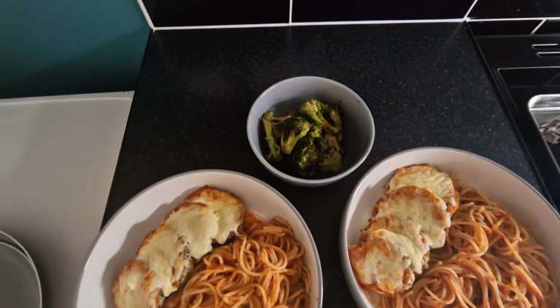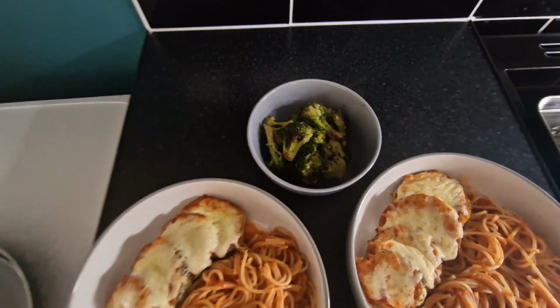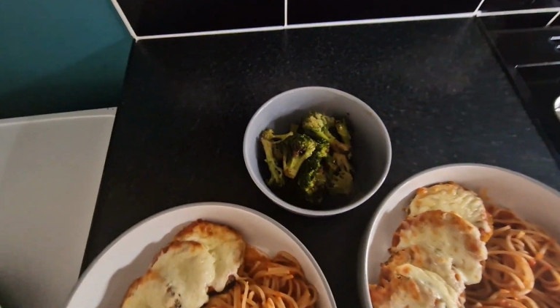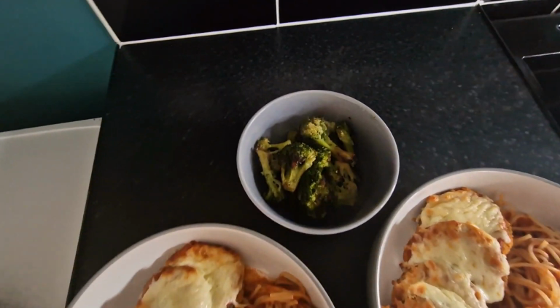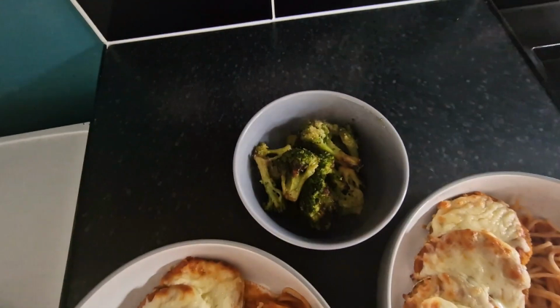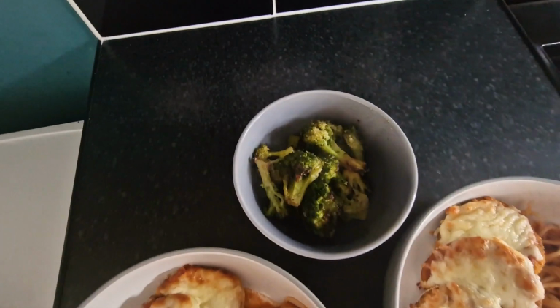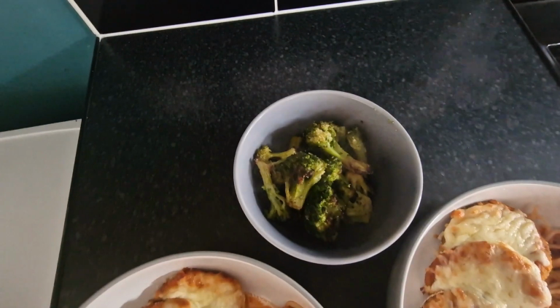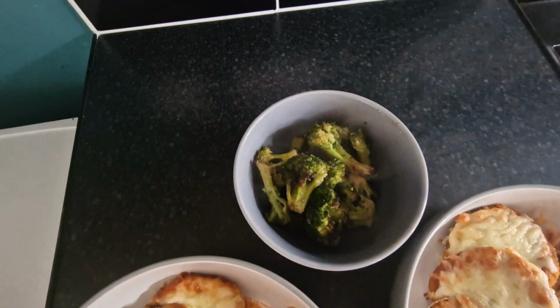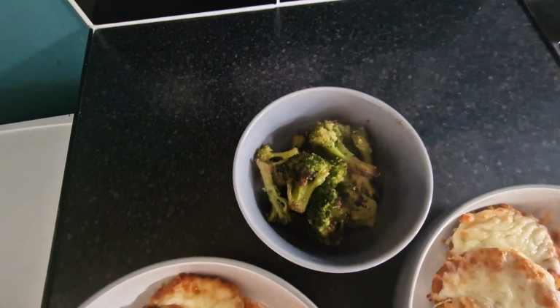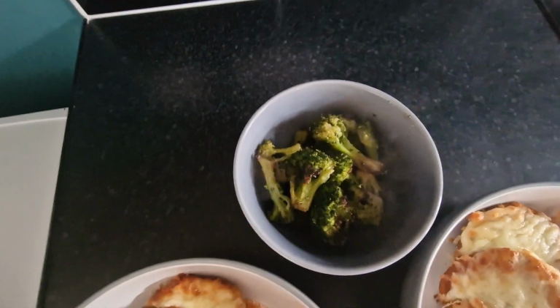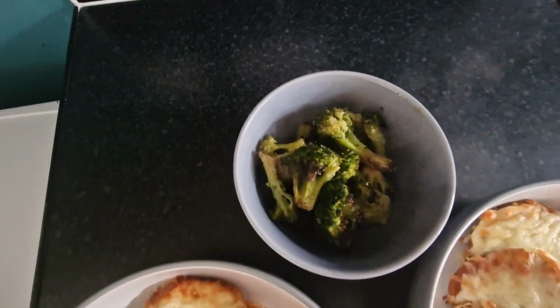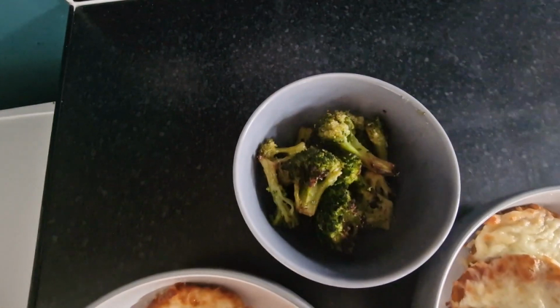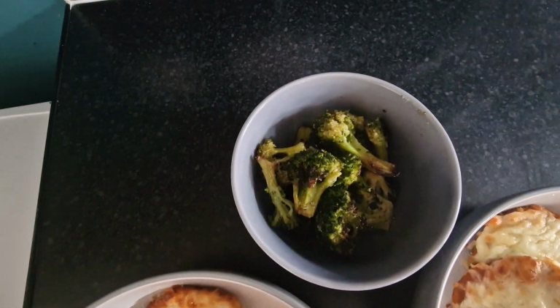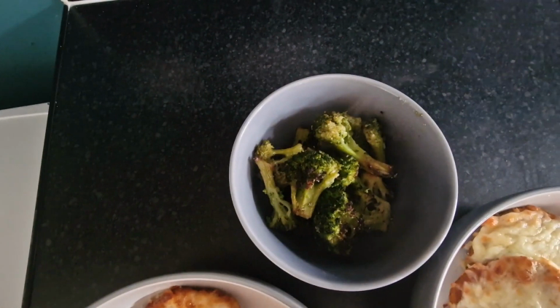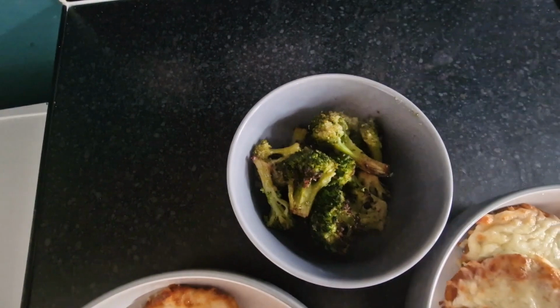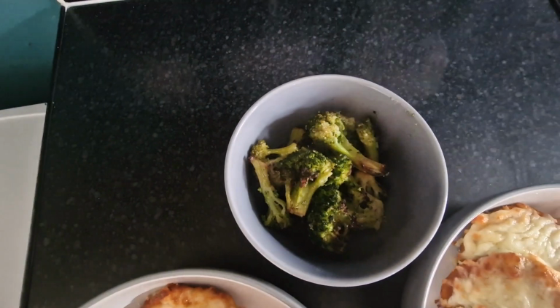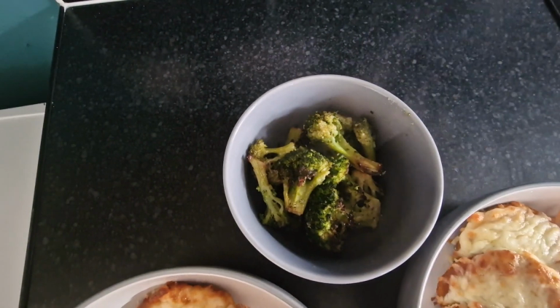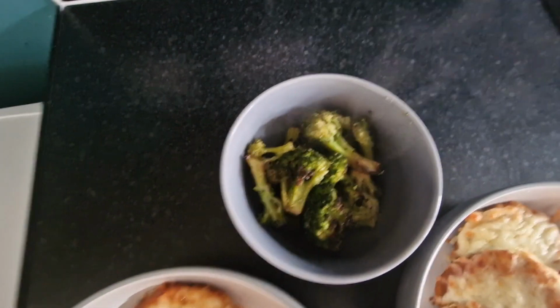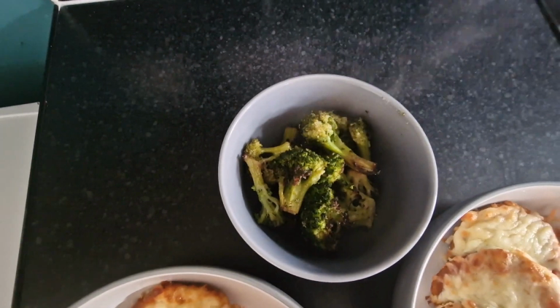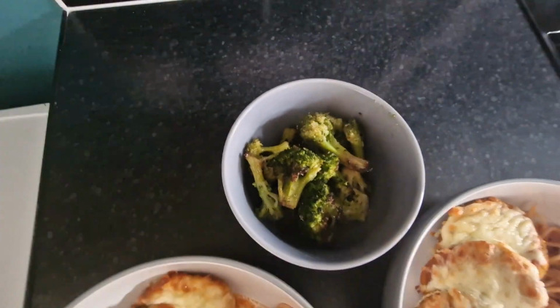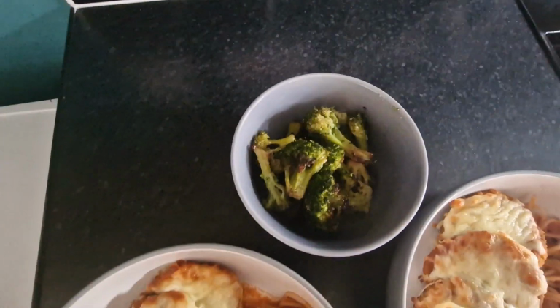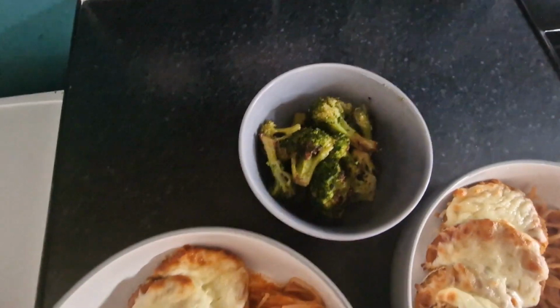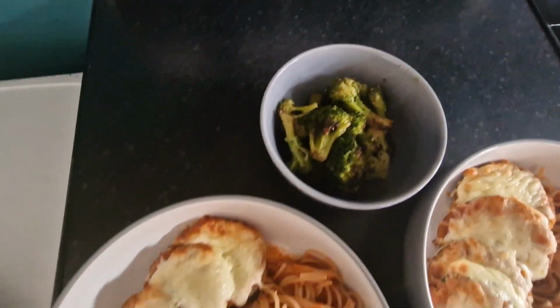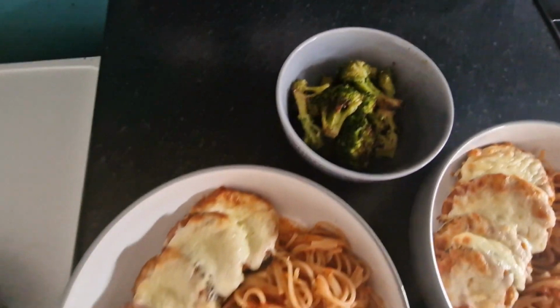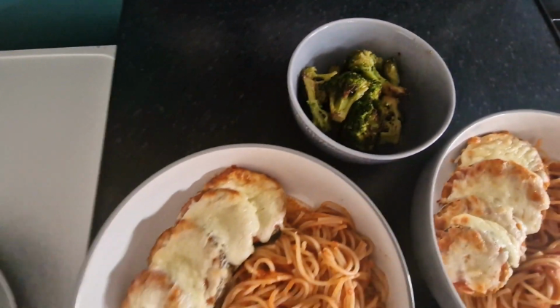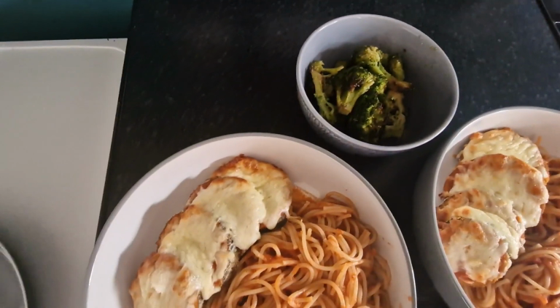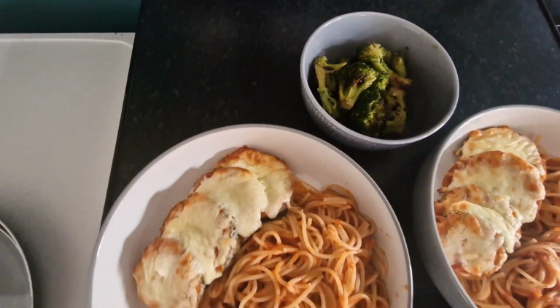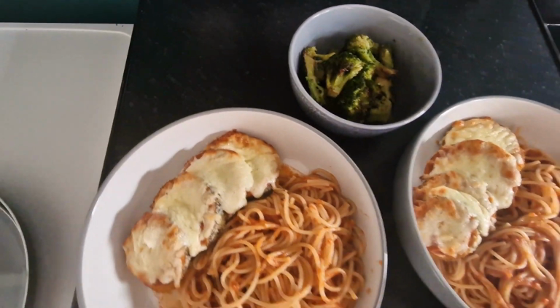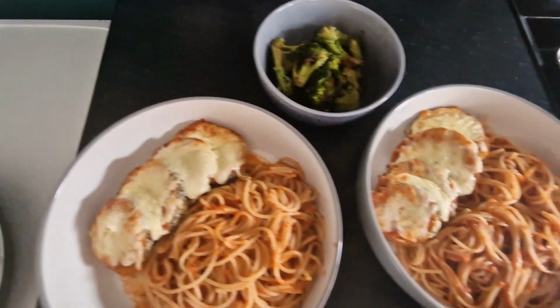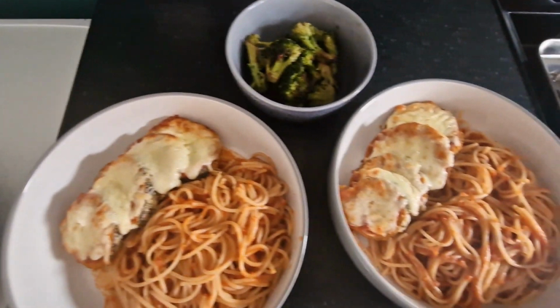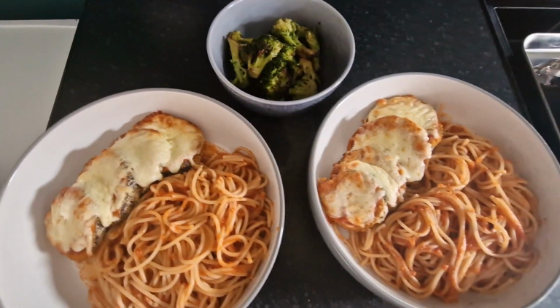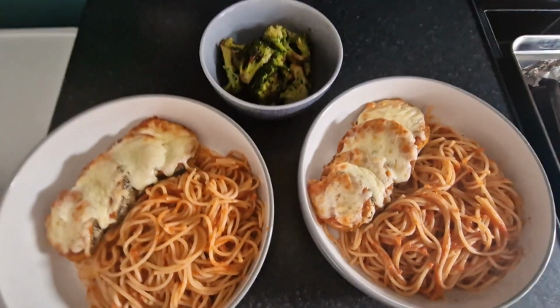I'm also going to serve this with a side of roasted broccoli because we just love broccoli with everything.